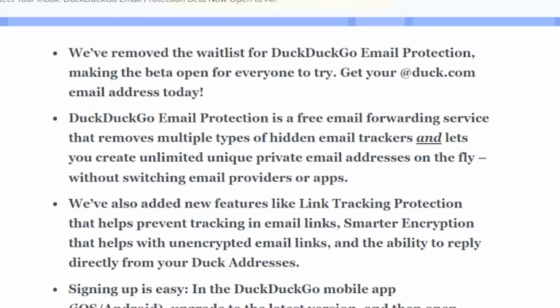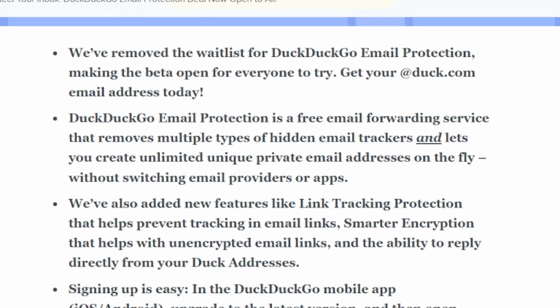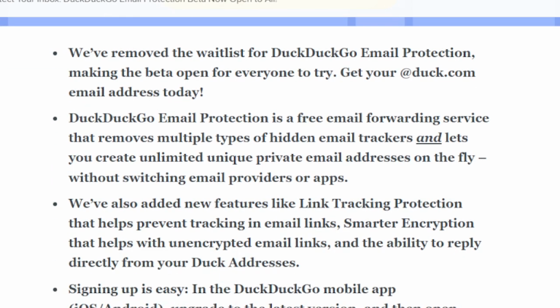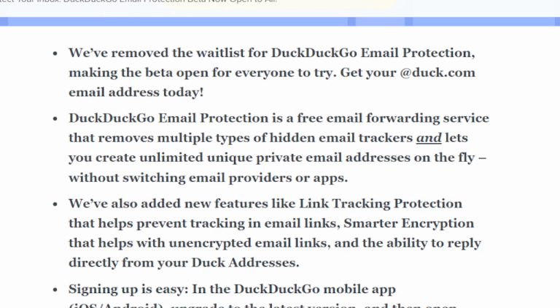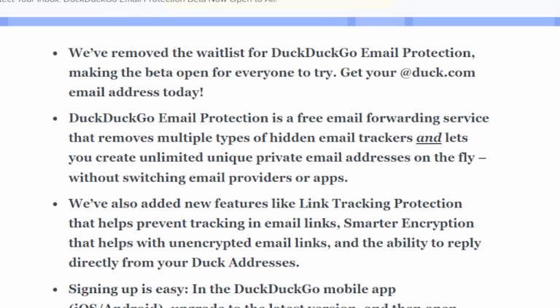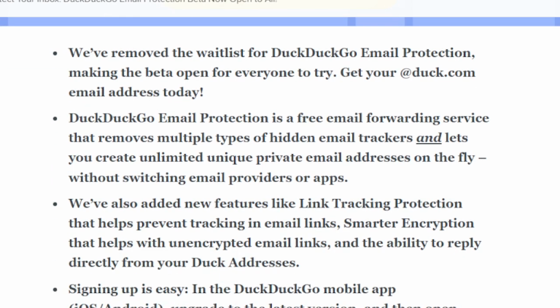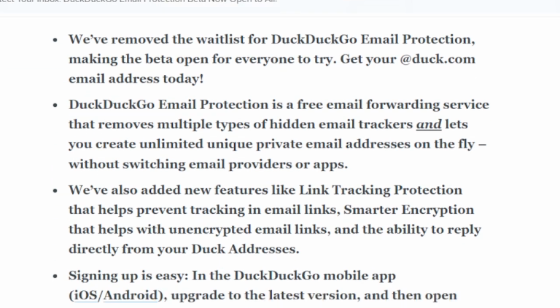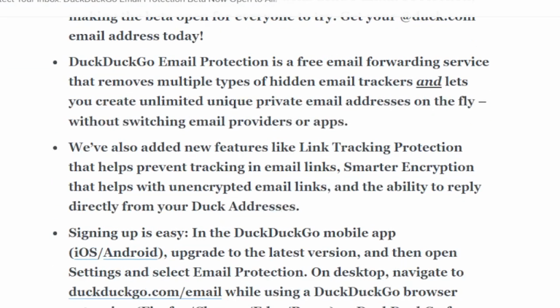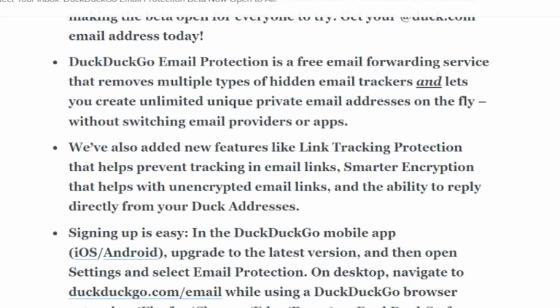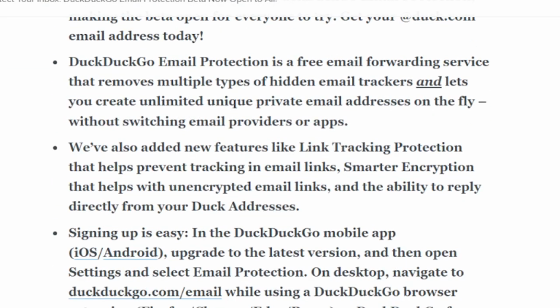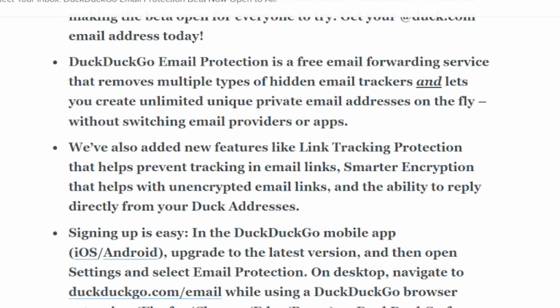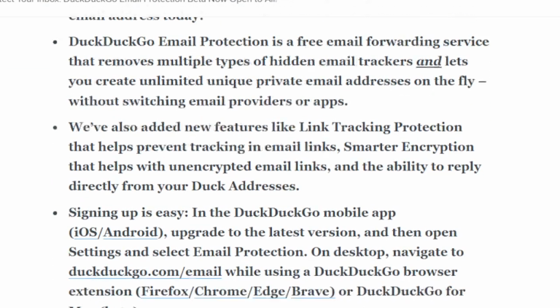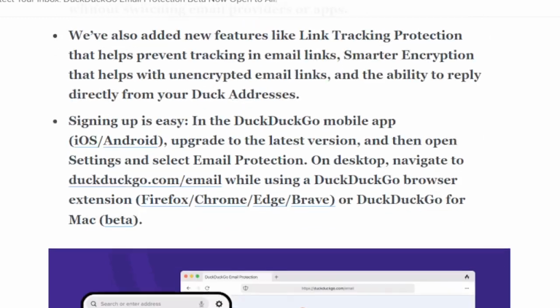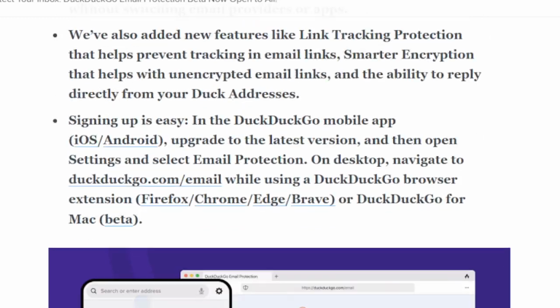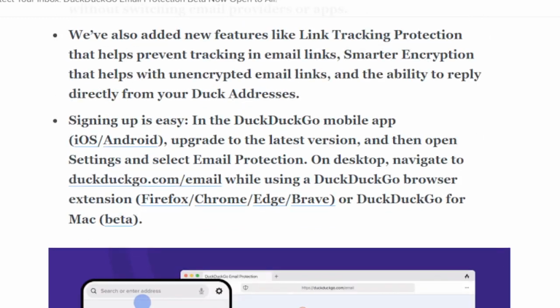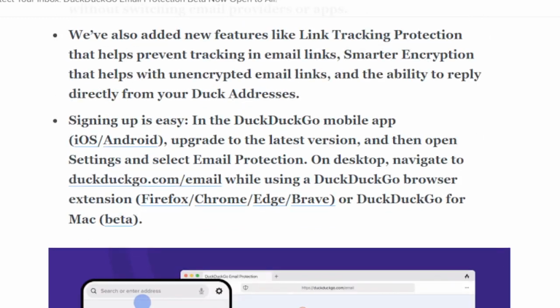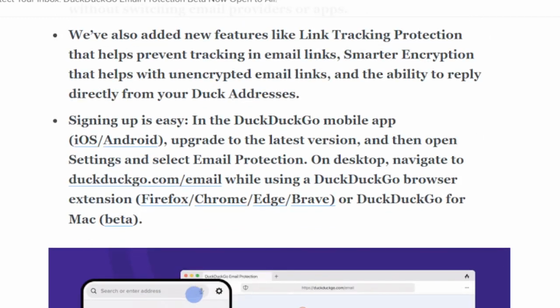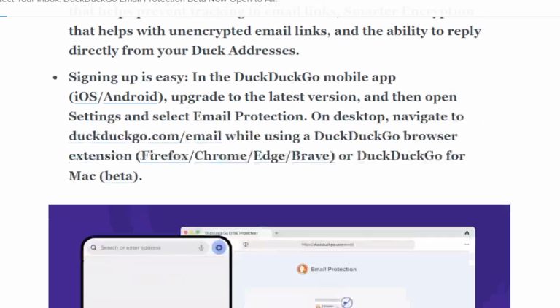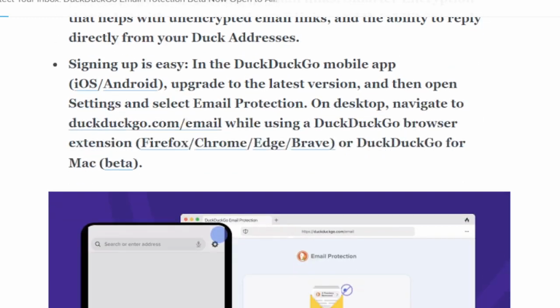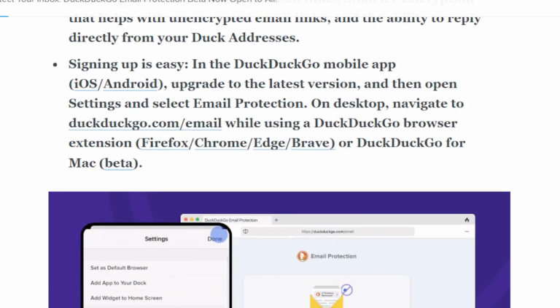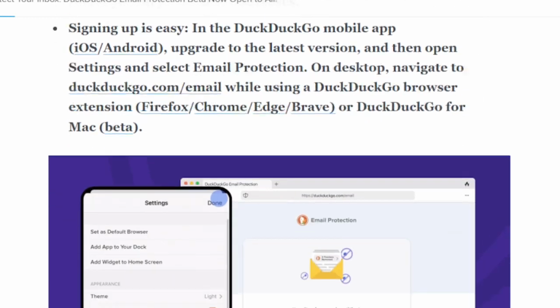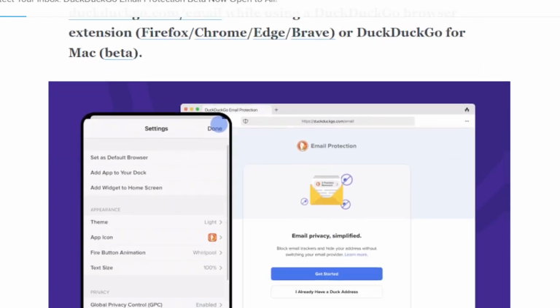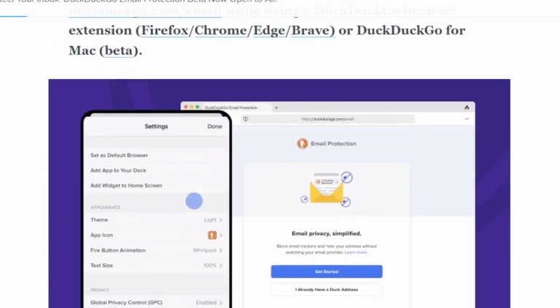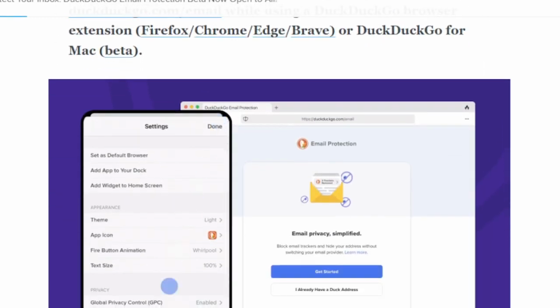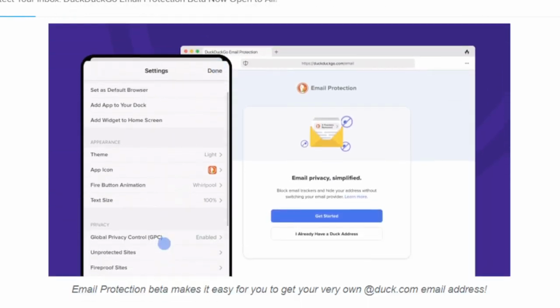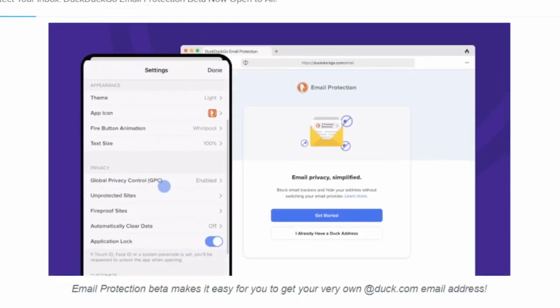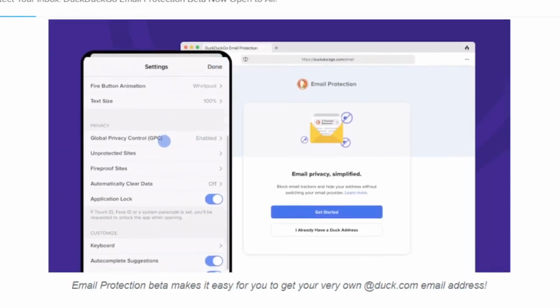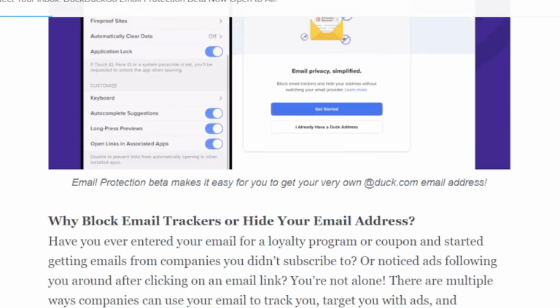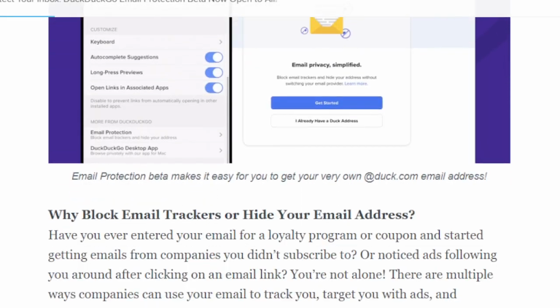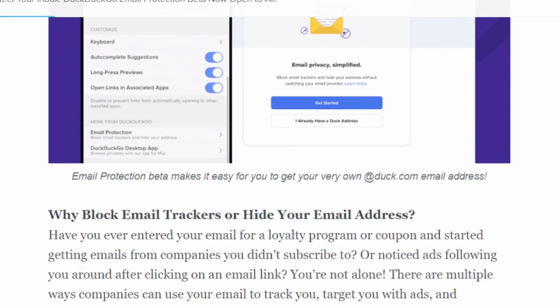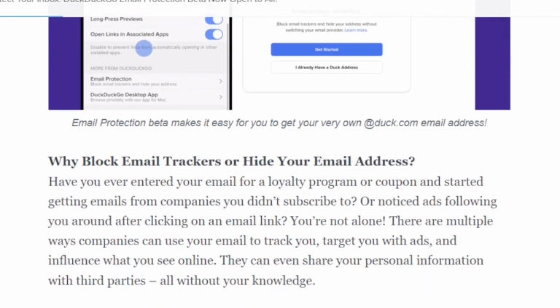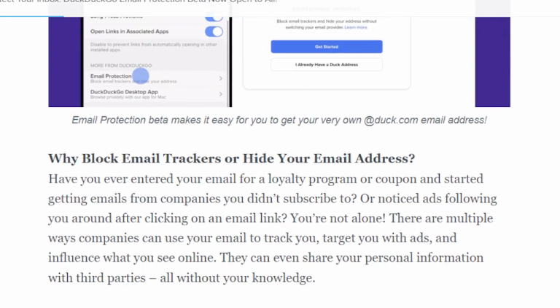It offers link tracking protection and smarter encryption. You can sign up for free — I'll have a link for this below in the show notes.